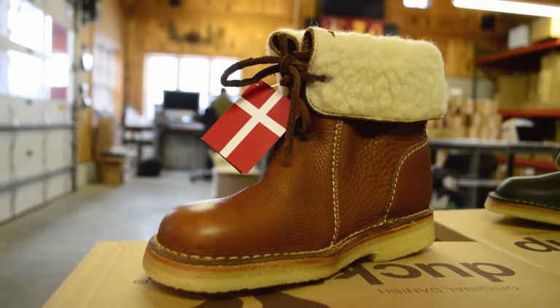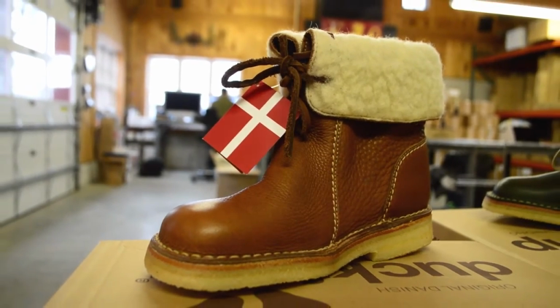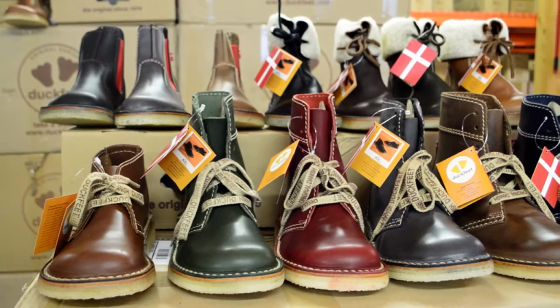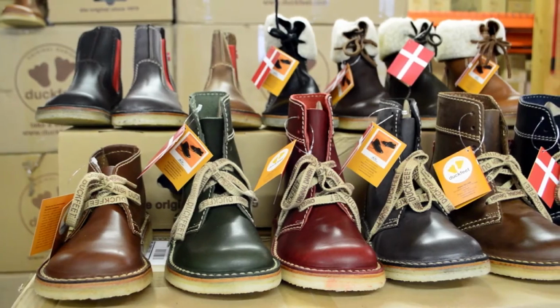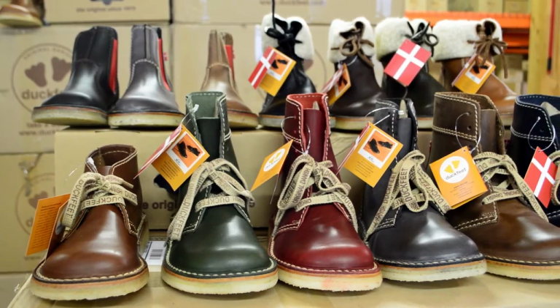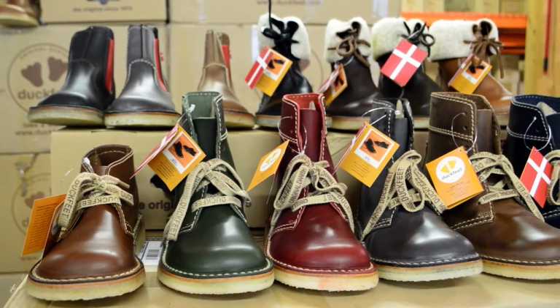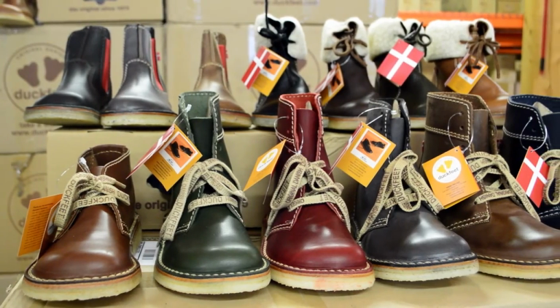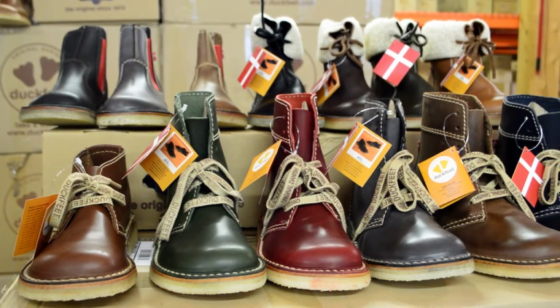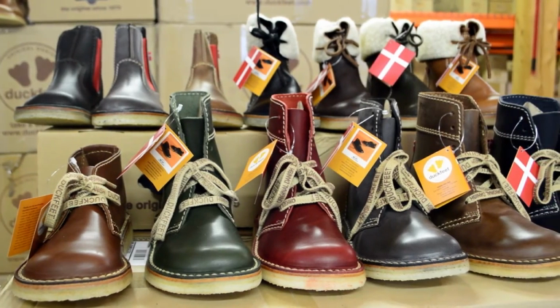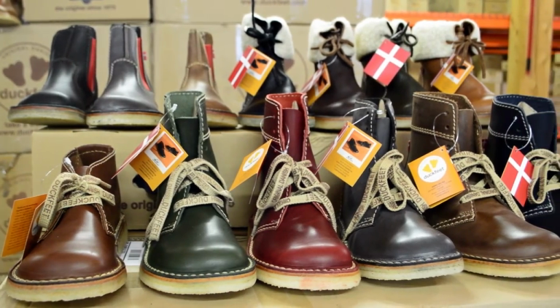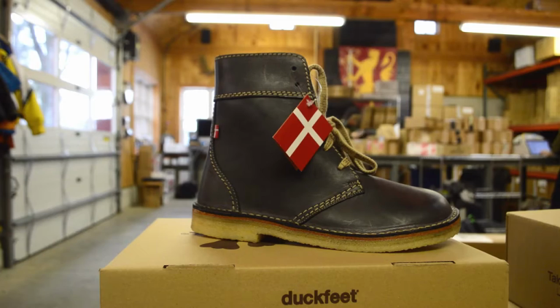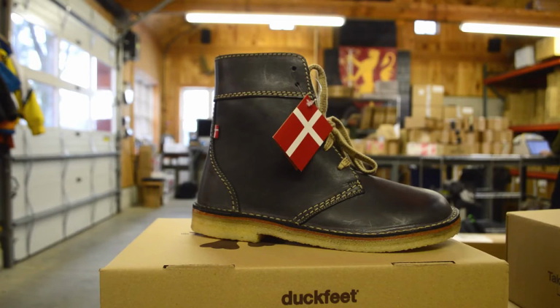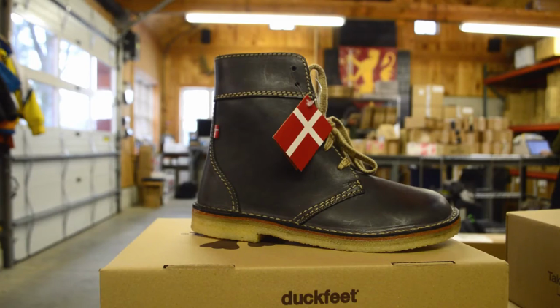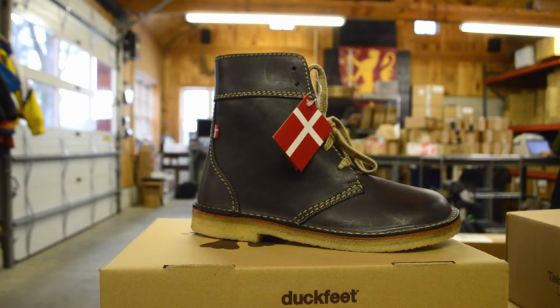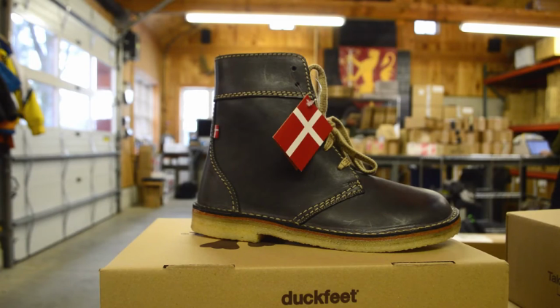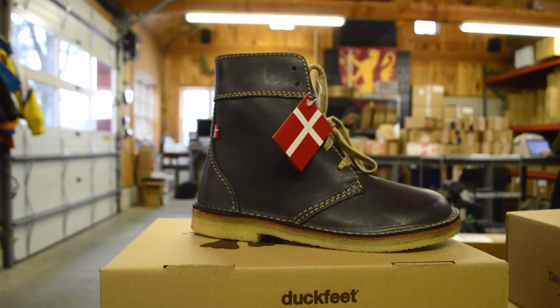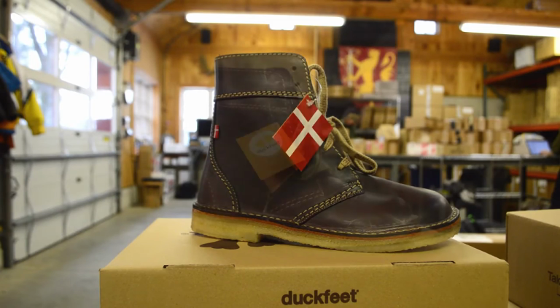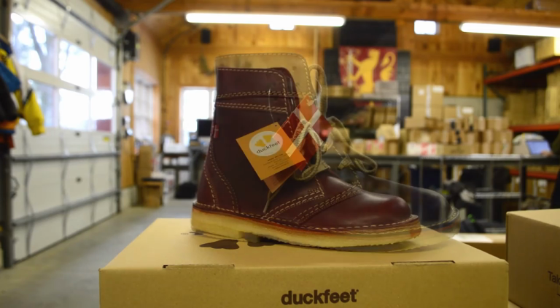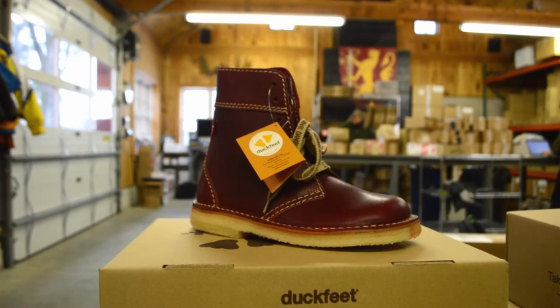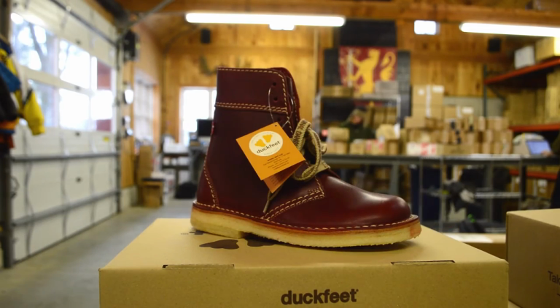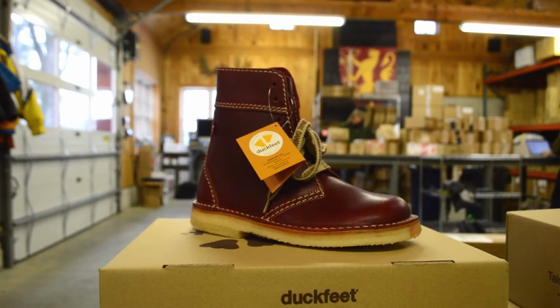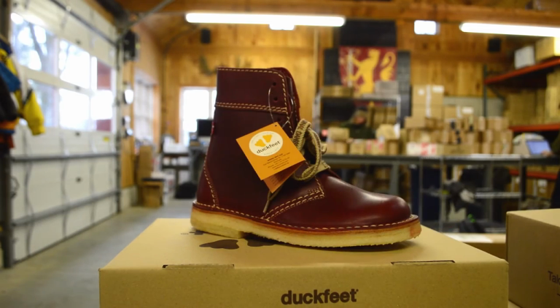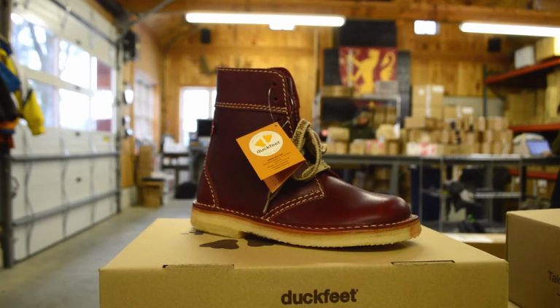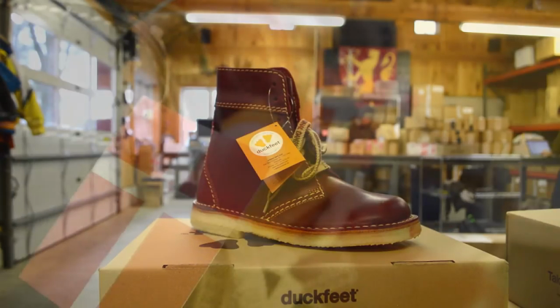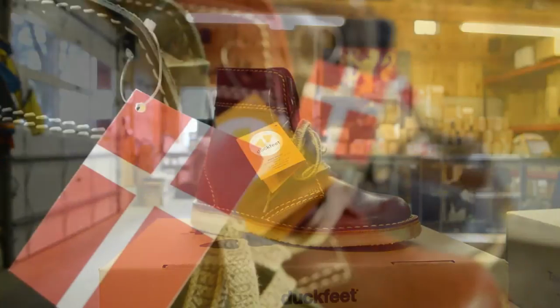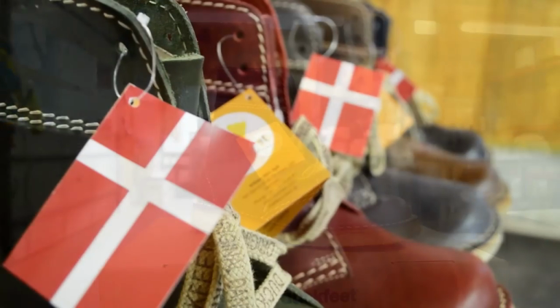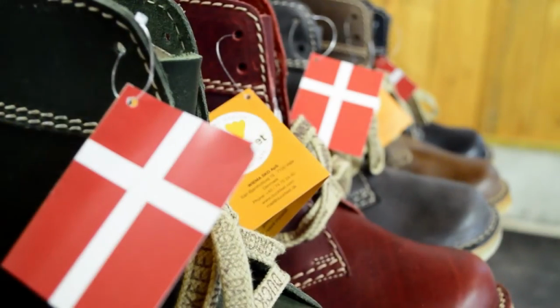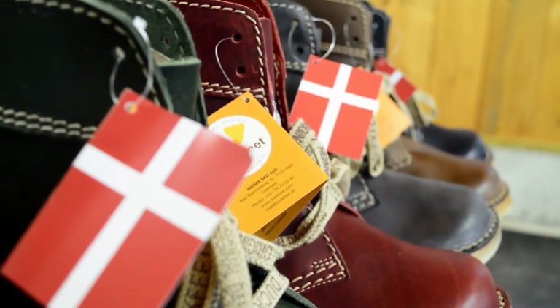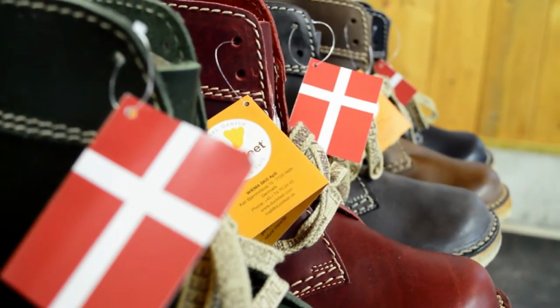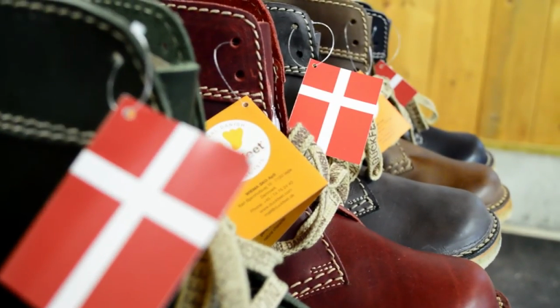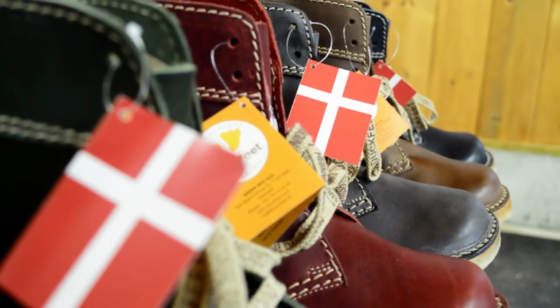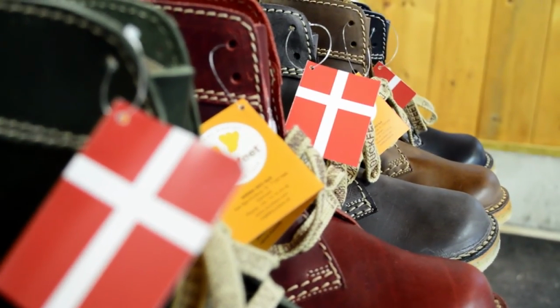Duckfeet are produced in an array of colors, and every pair is an example of high quality craftsmanship designed for years of timeless comfort.